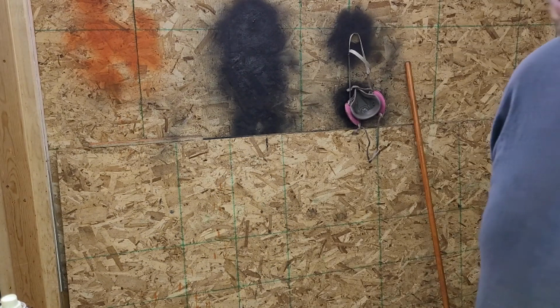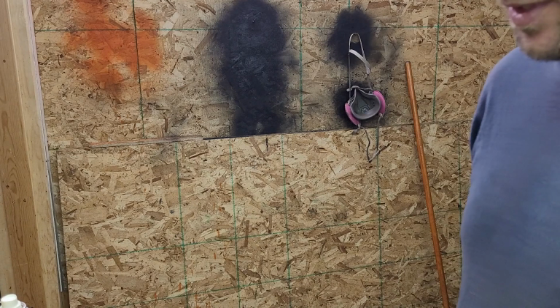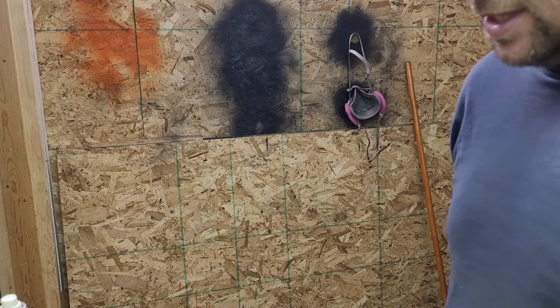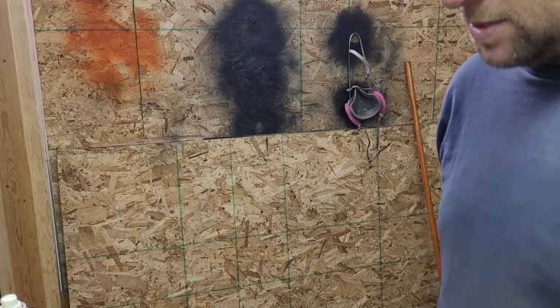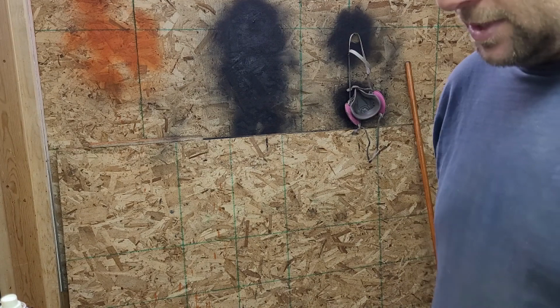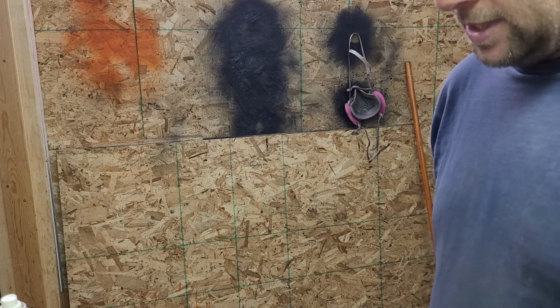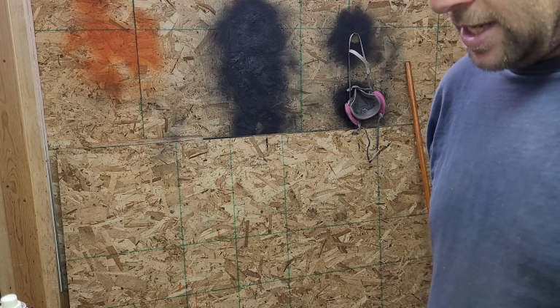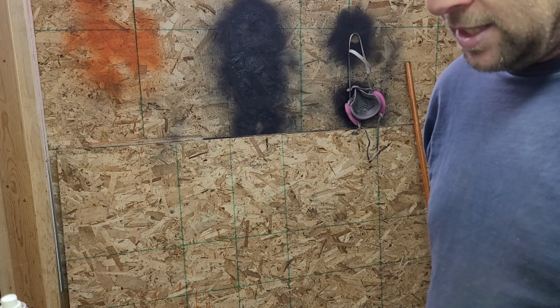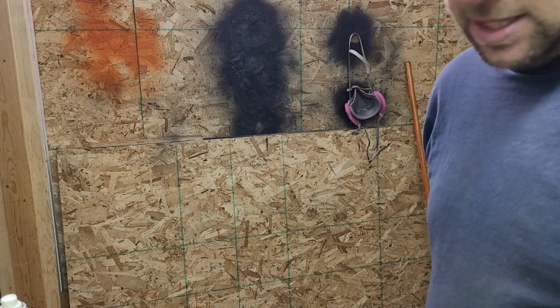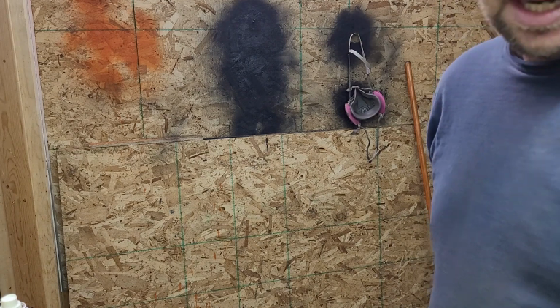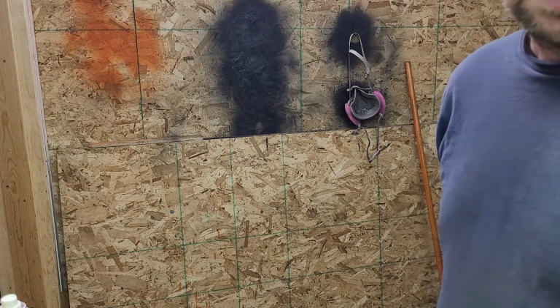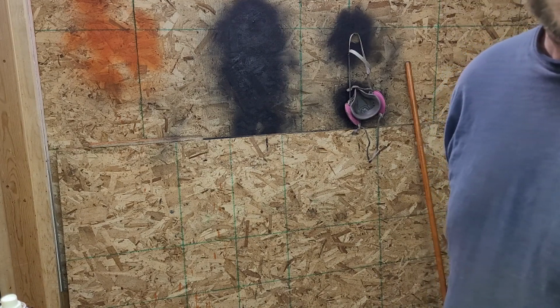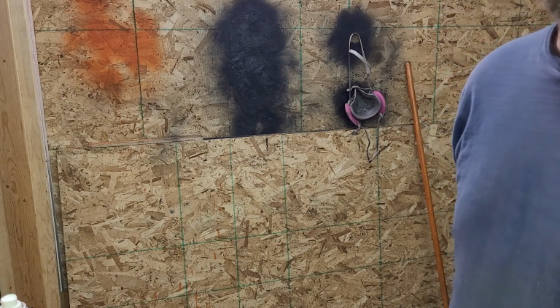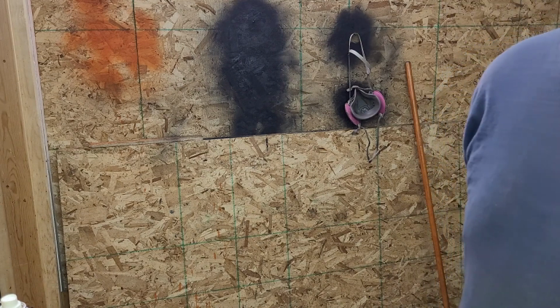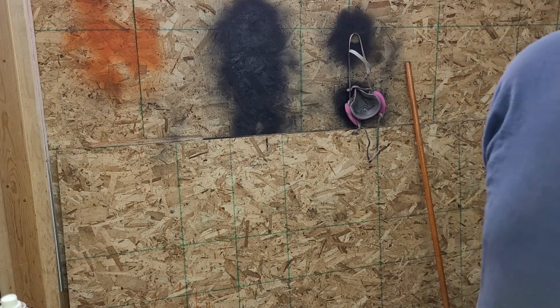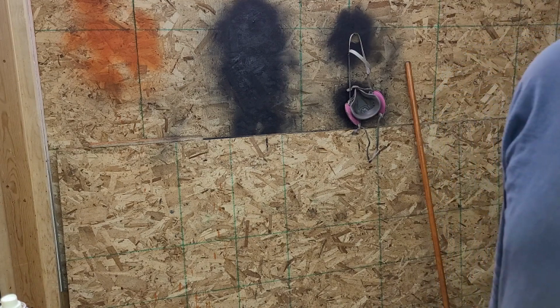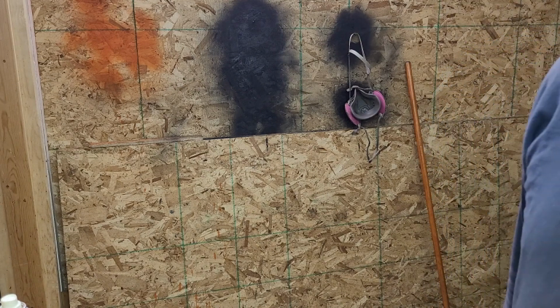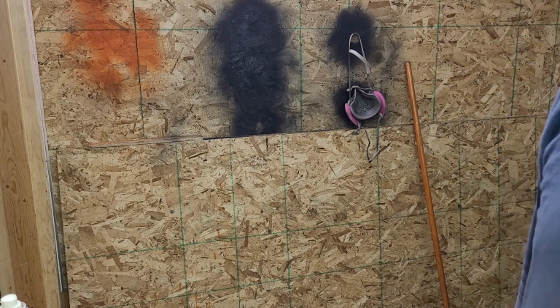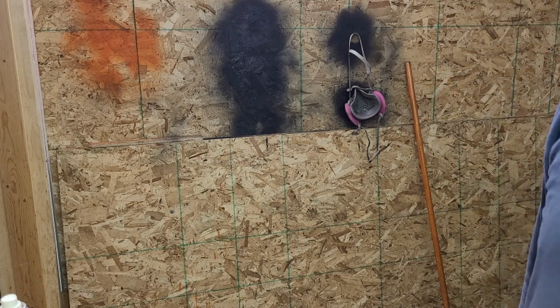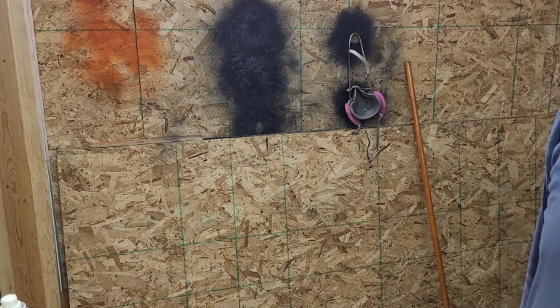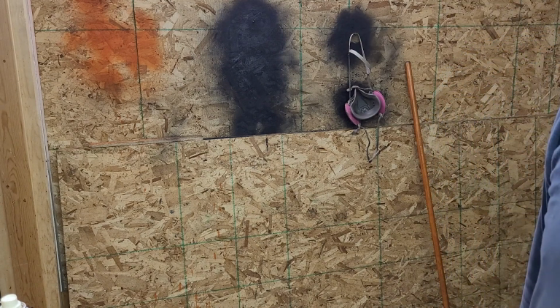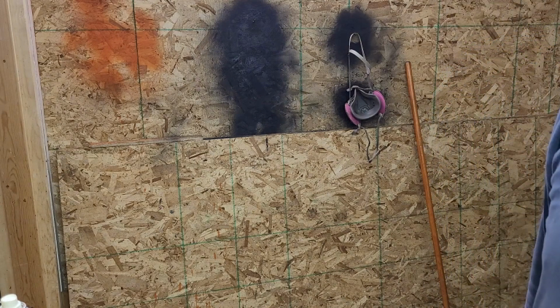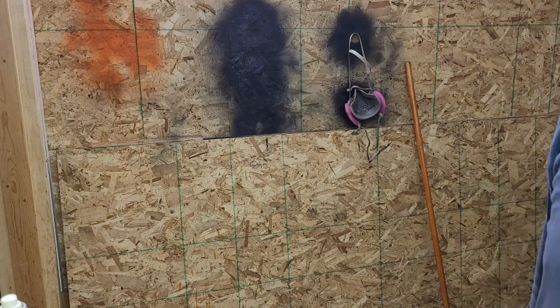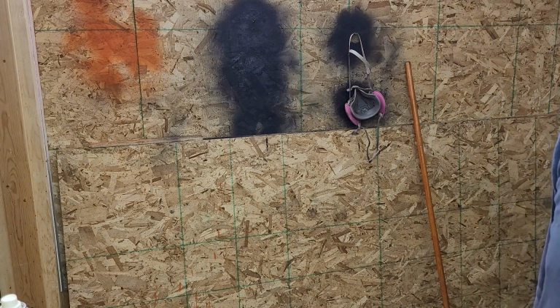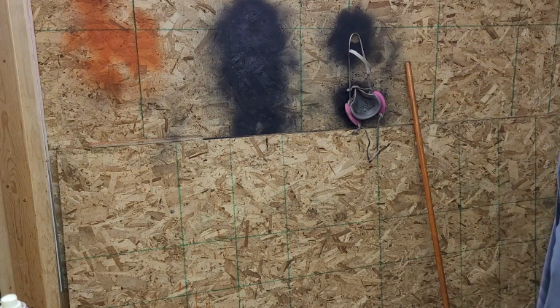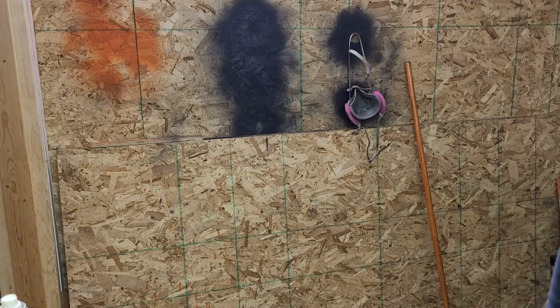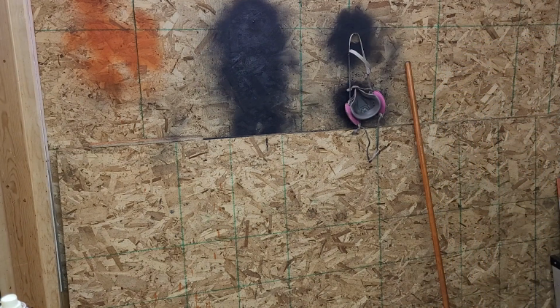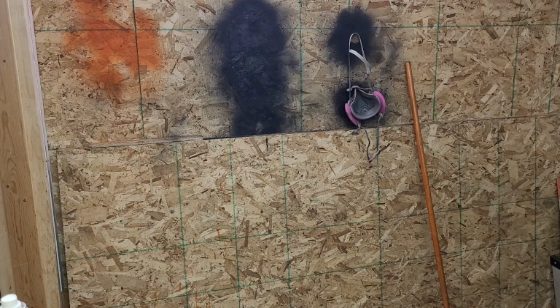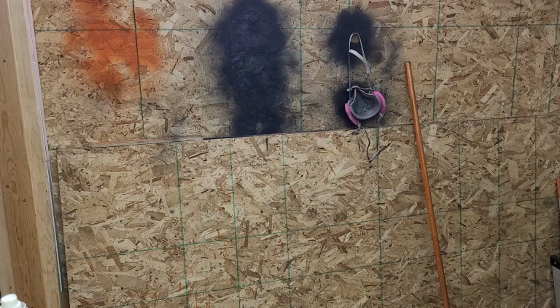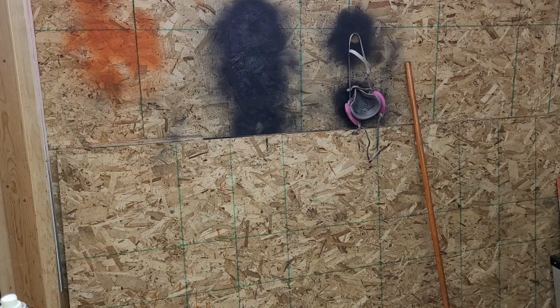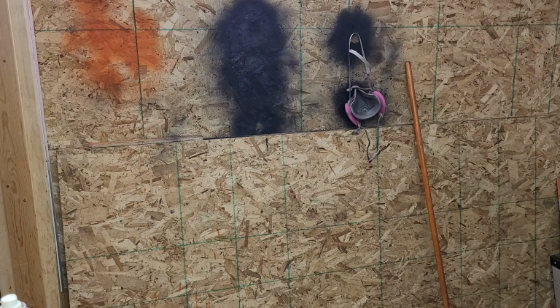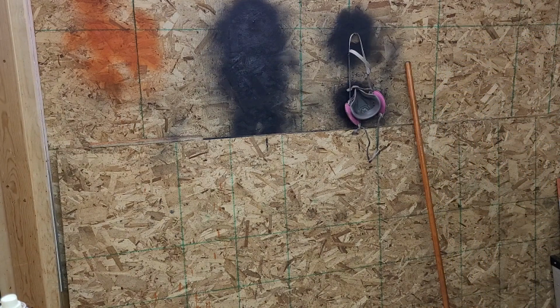The other thing is, with carb cleaner or brake clean, you can definitely find air leaks if the saw is running.